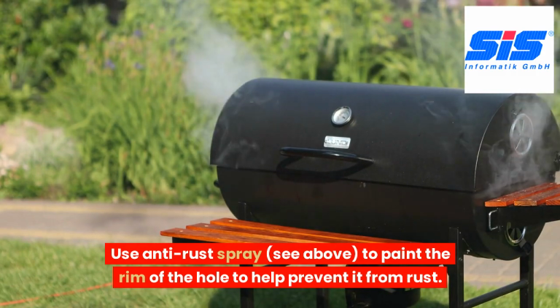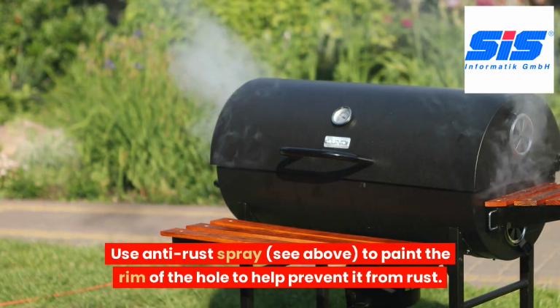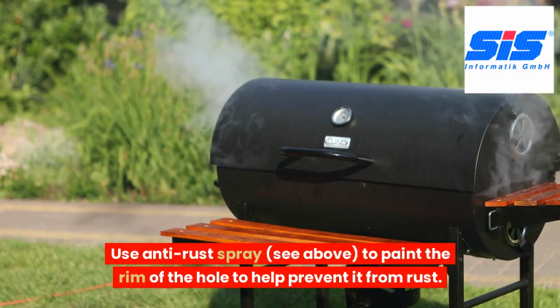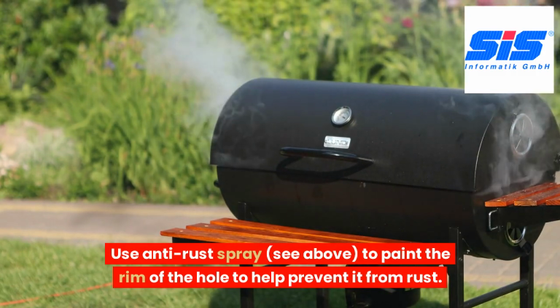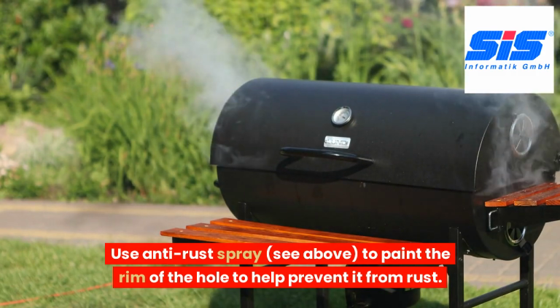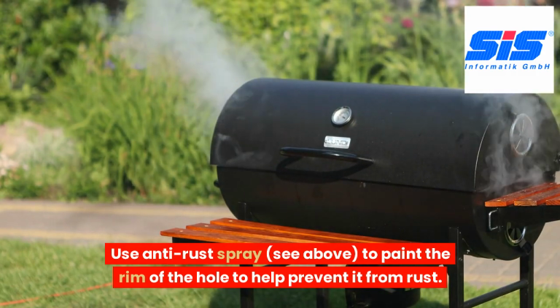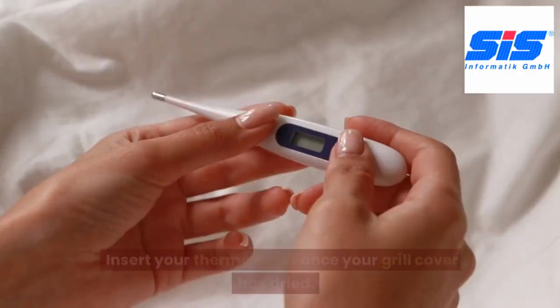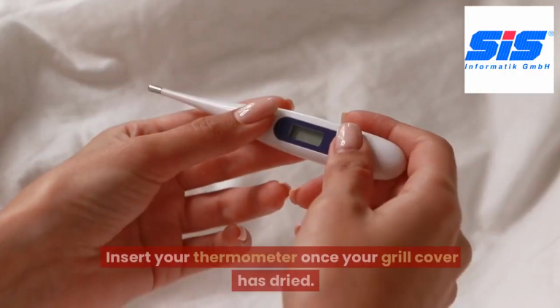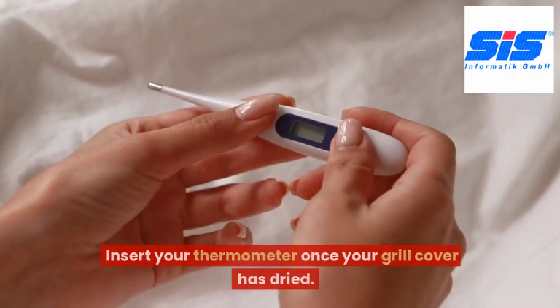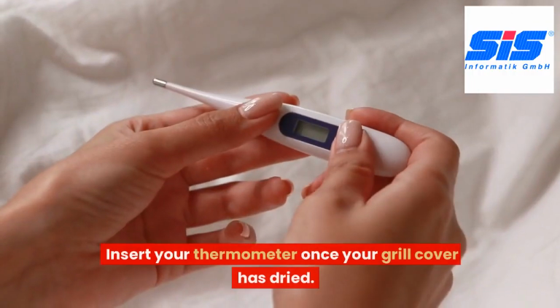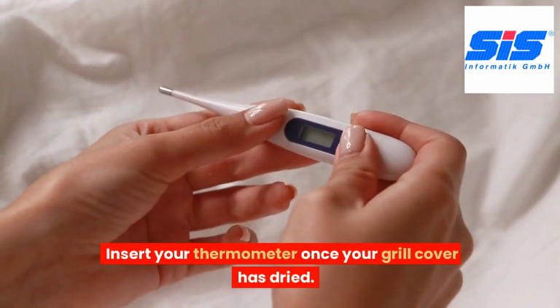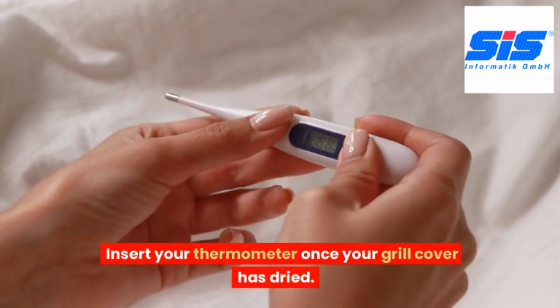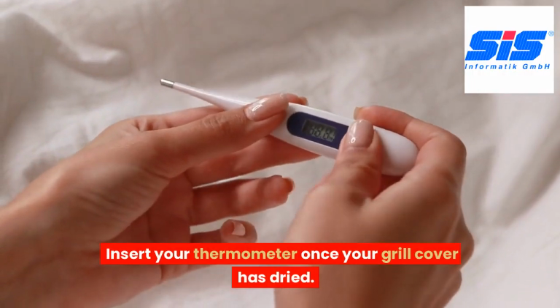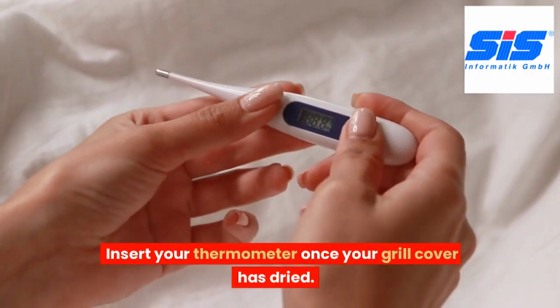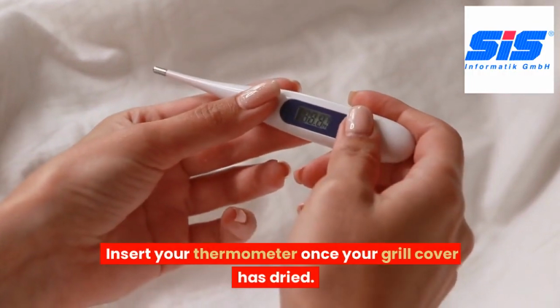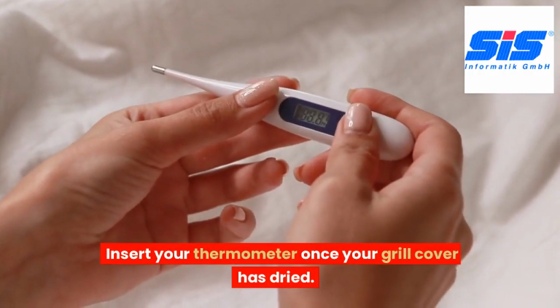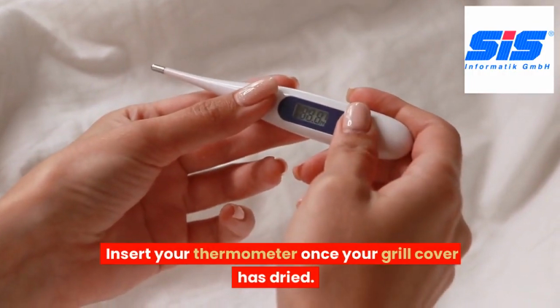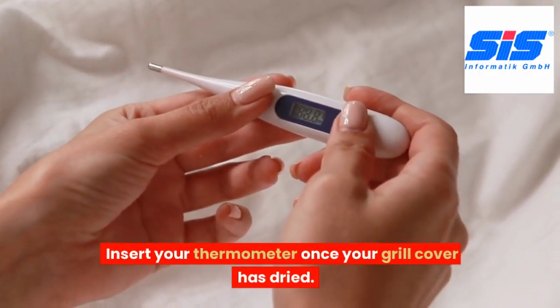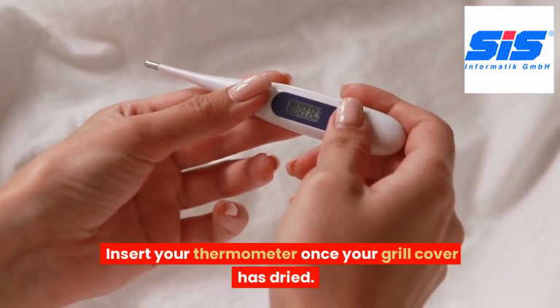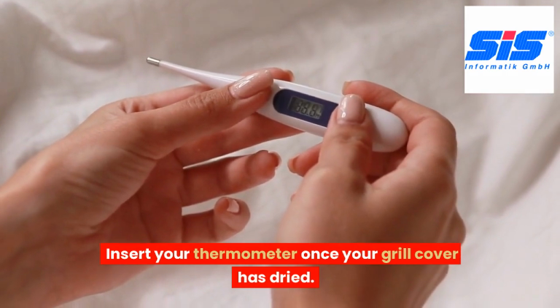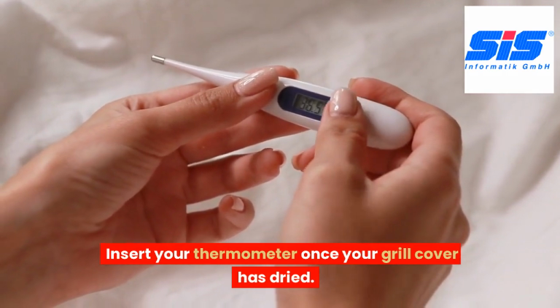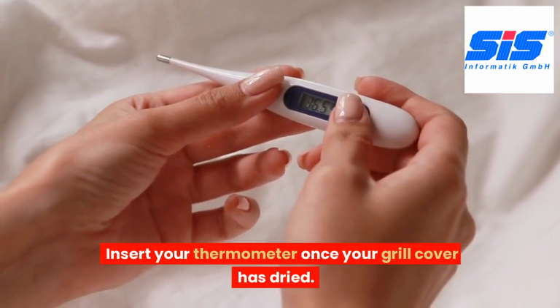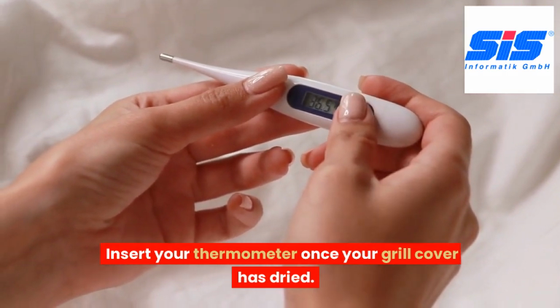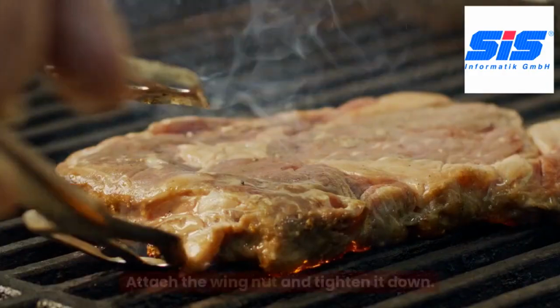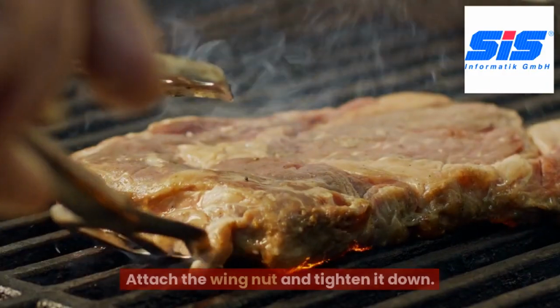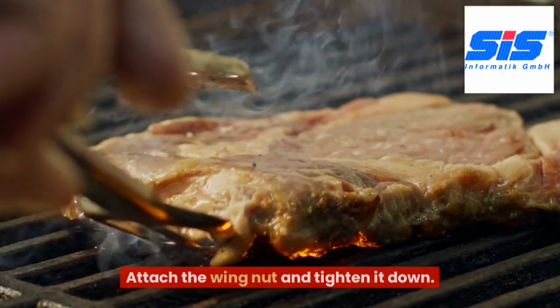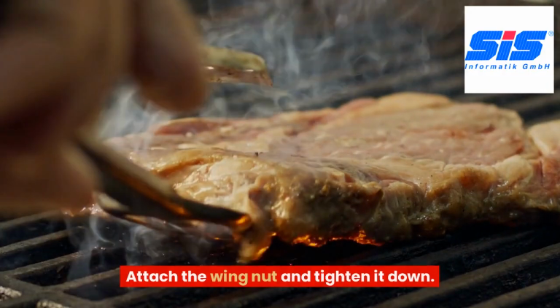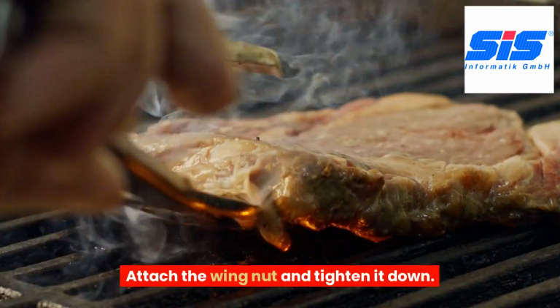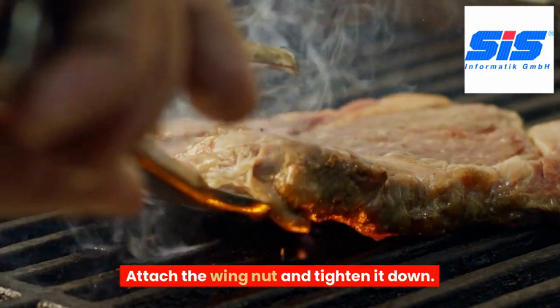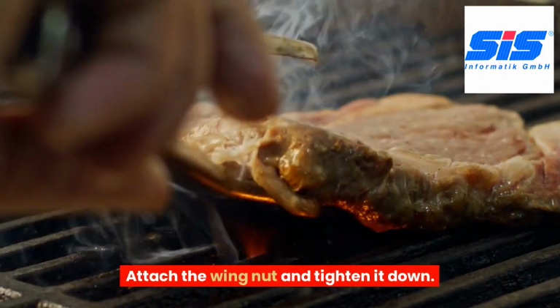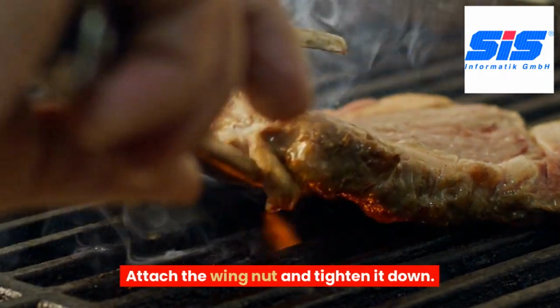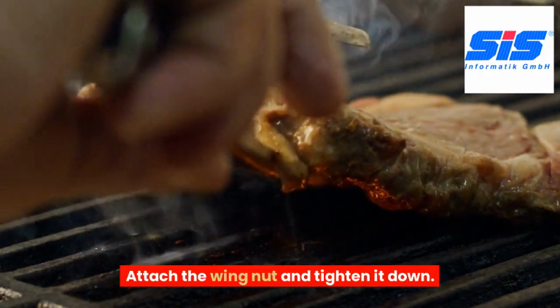Insert your thermometer once your grill cover has dried. Then attach the wing nut and tighten it down.